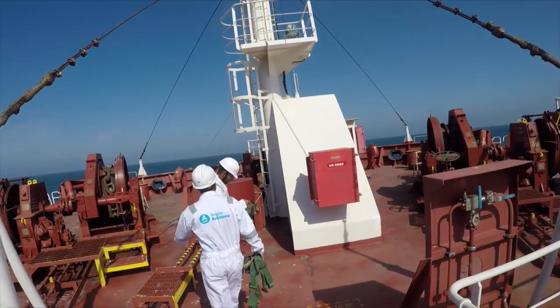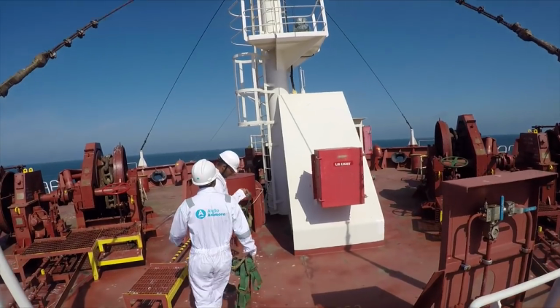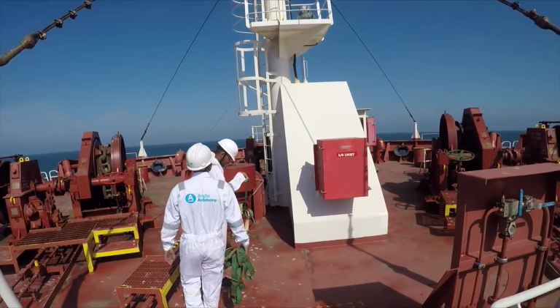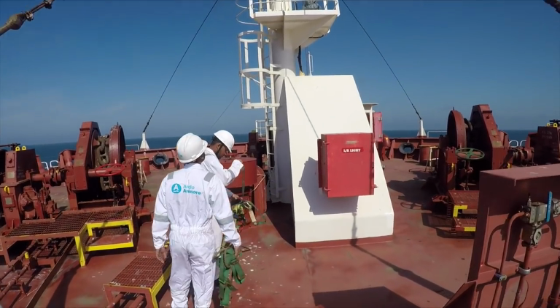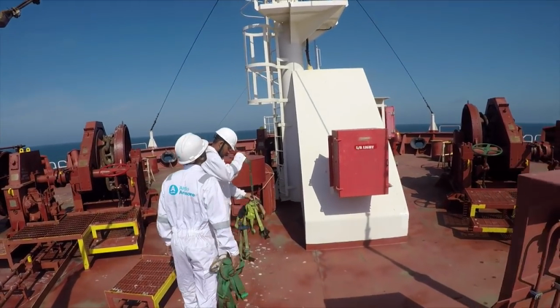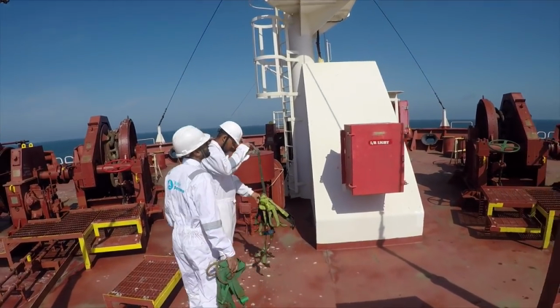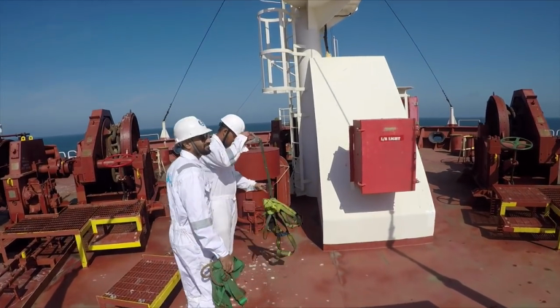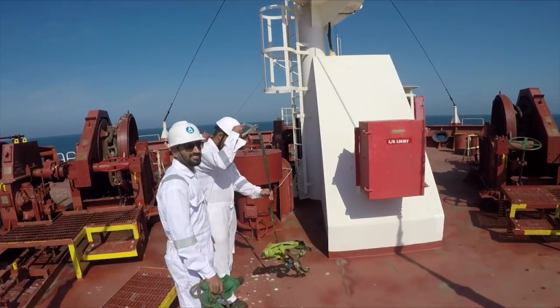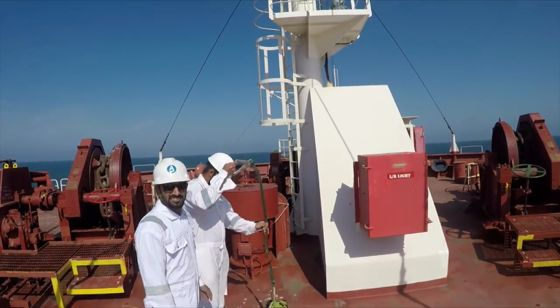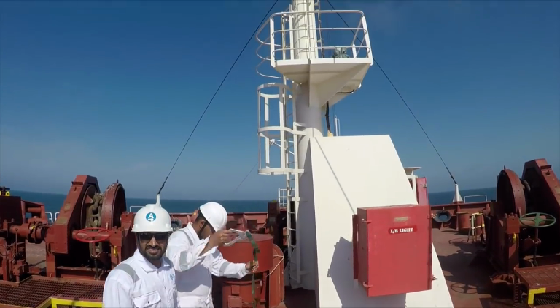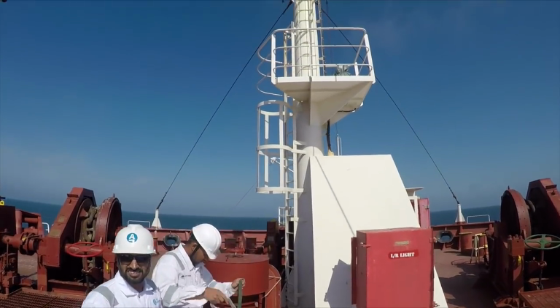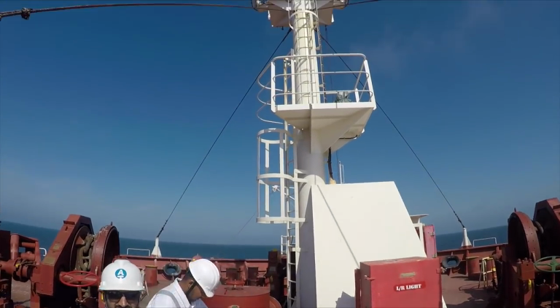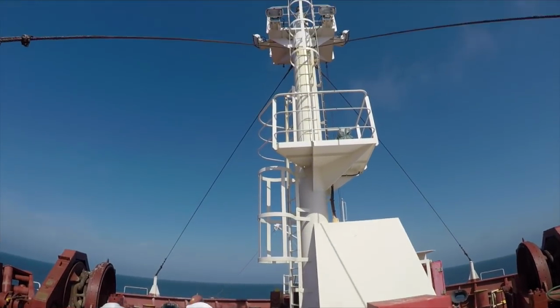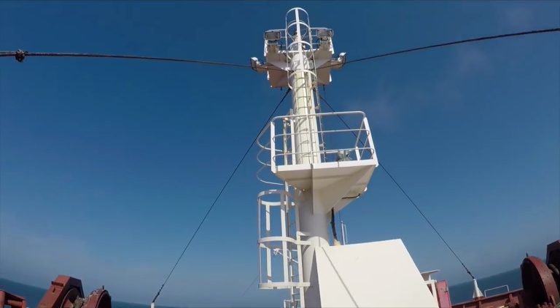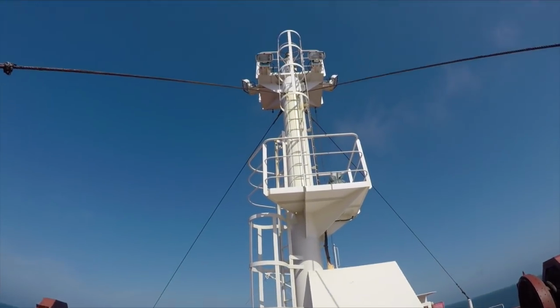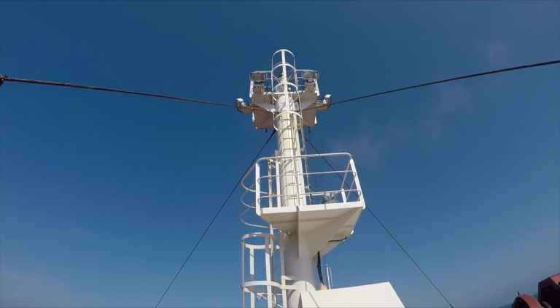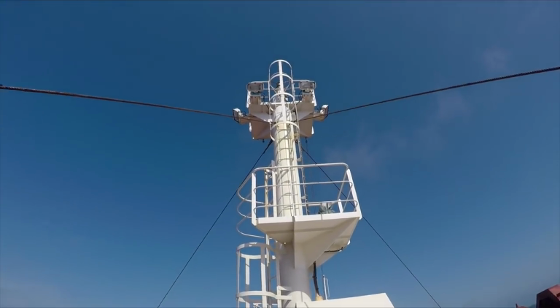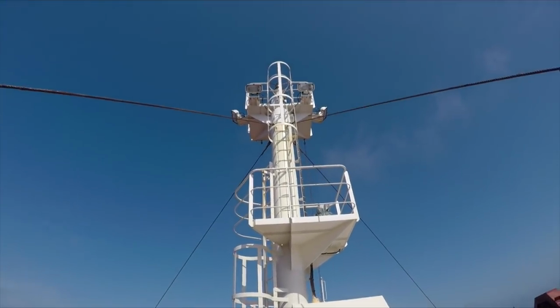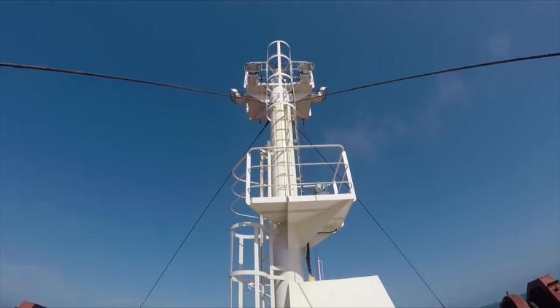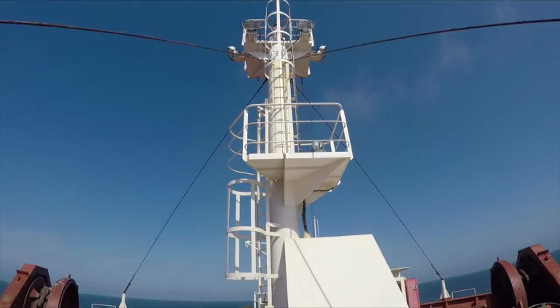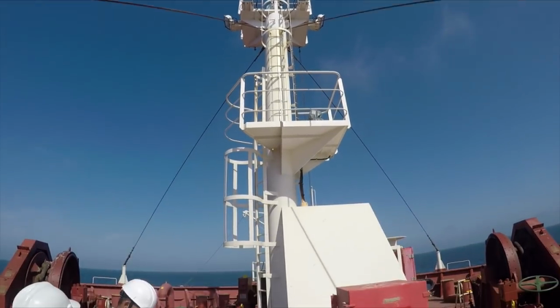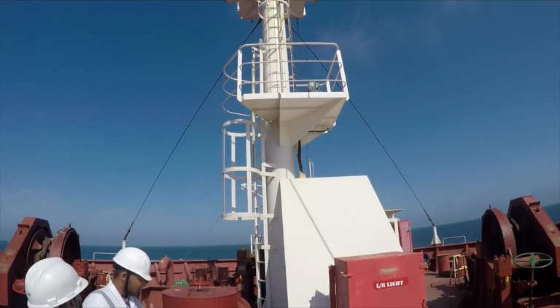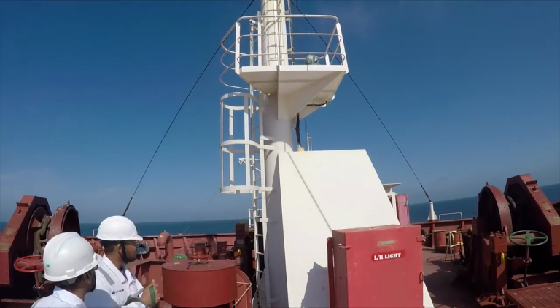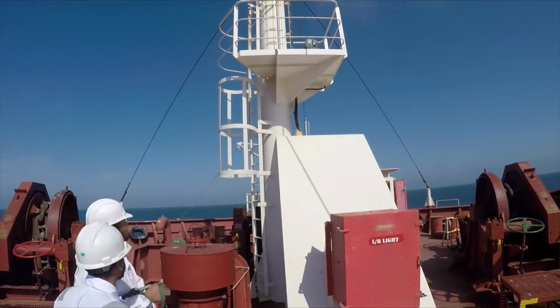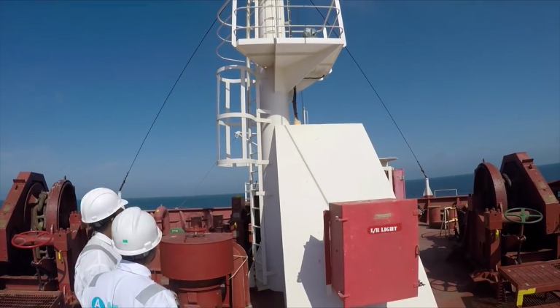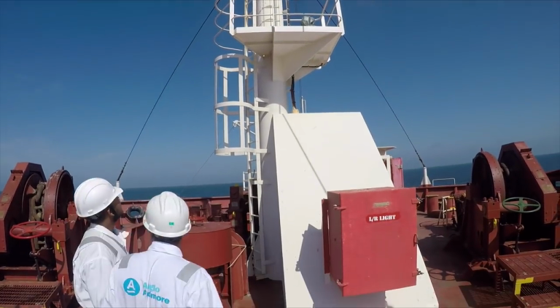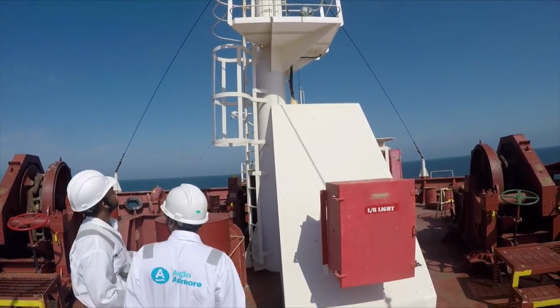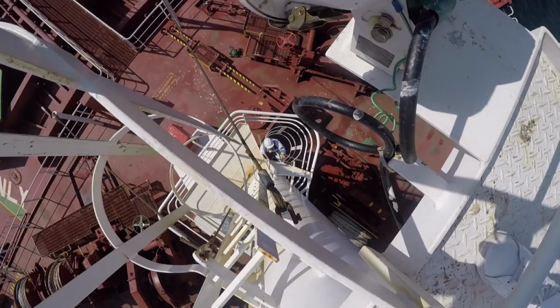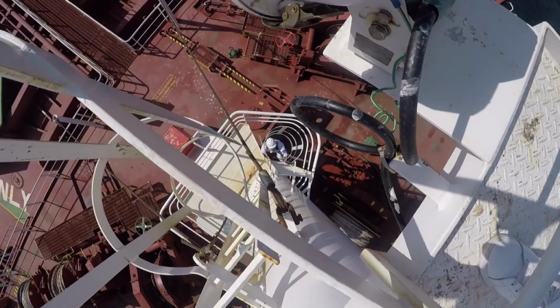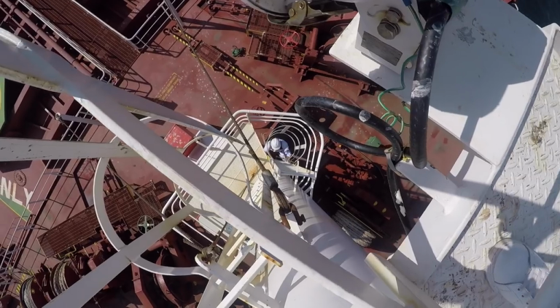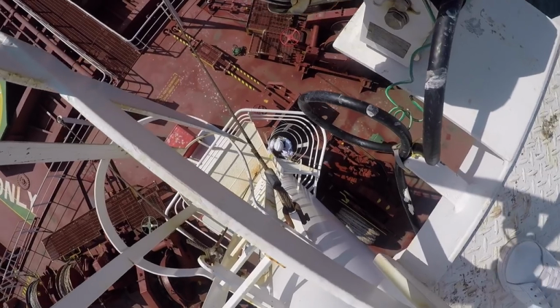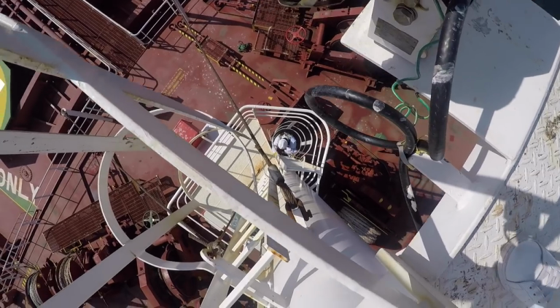Now we have reached the foremast, where you will have only the forward whistle and a few lights.